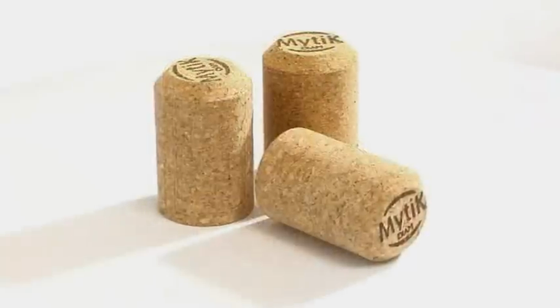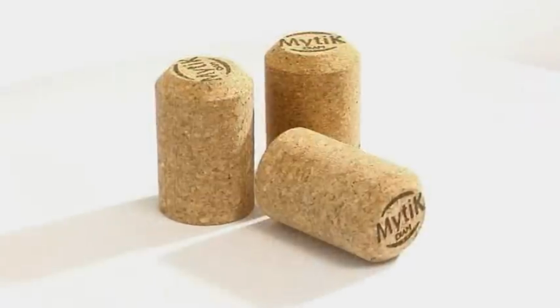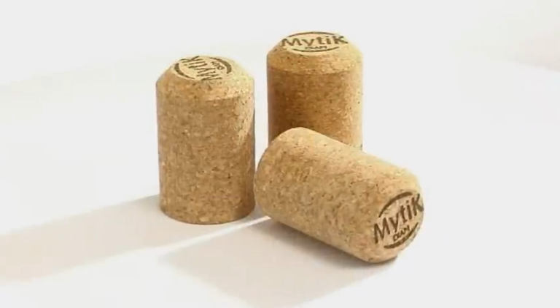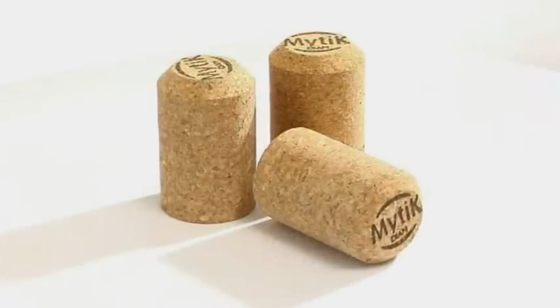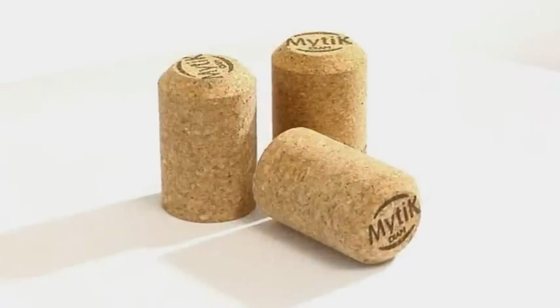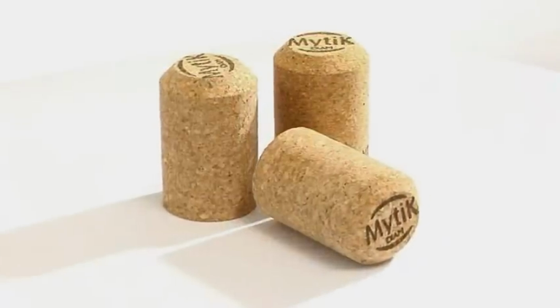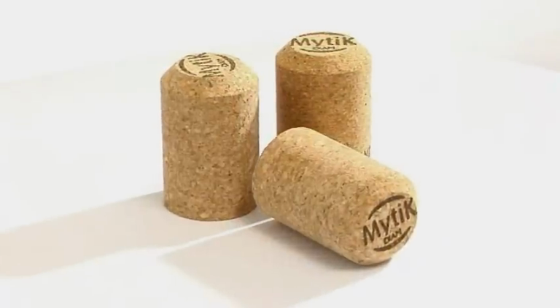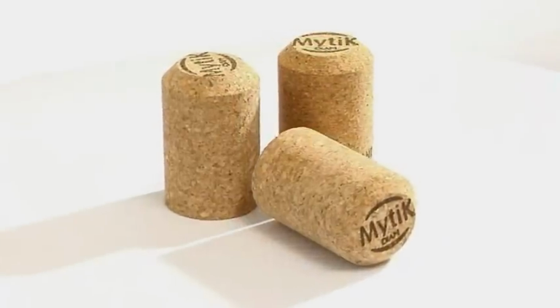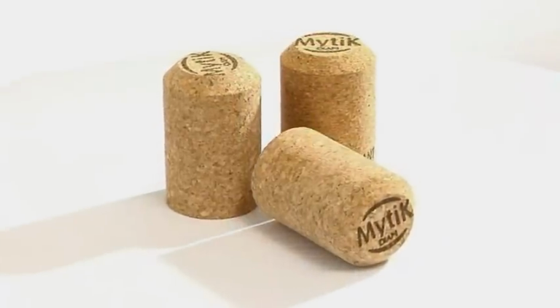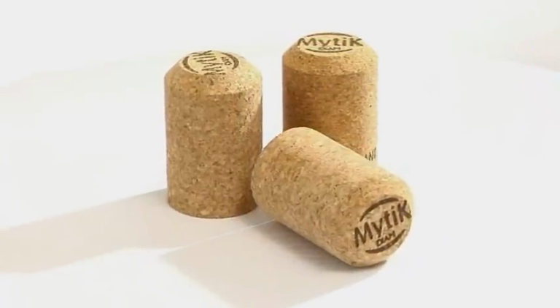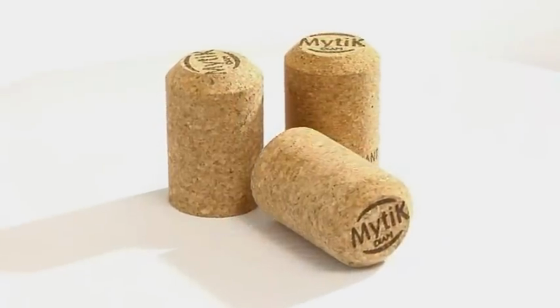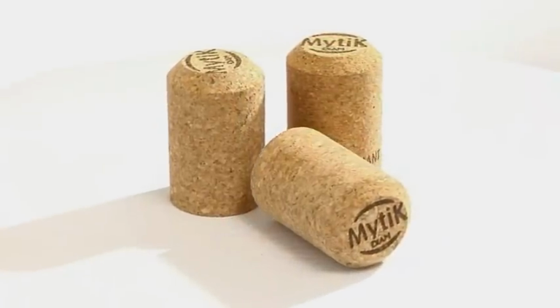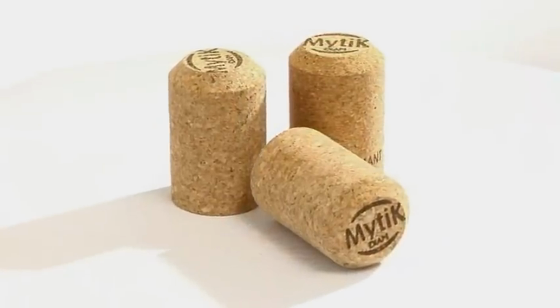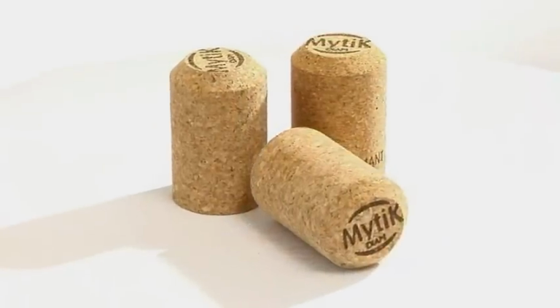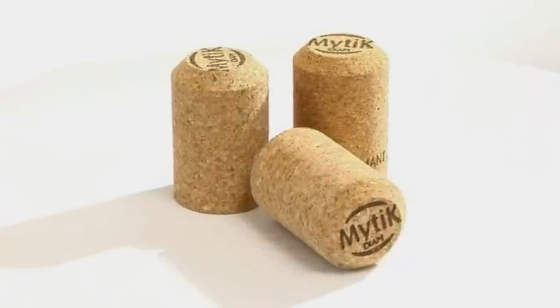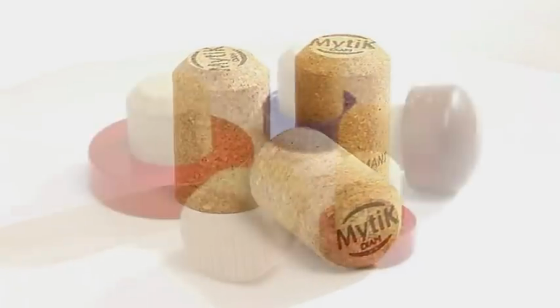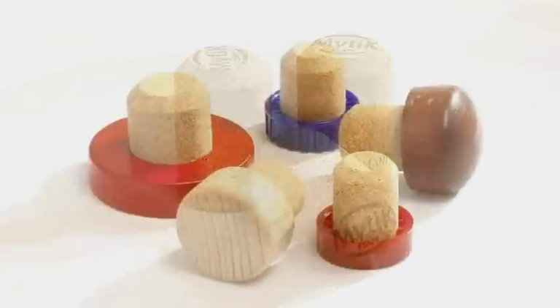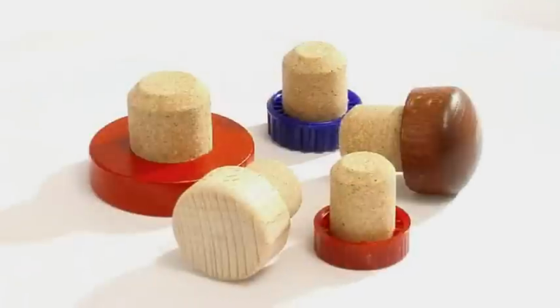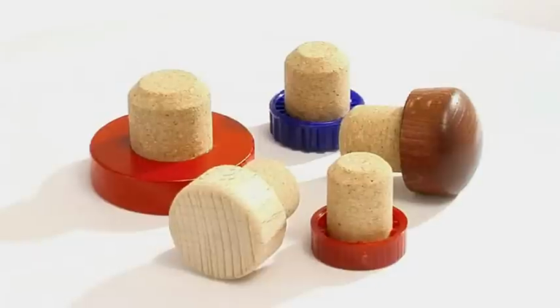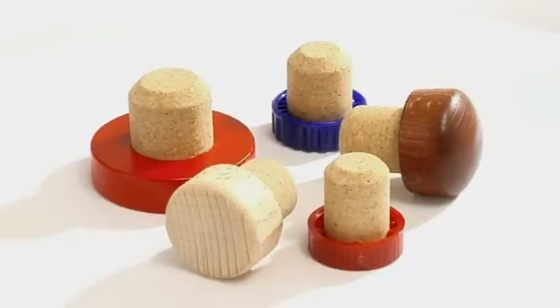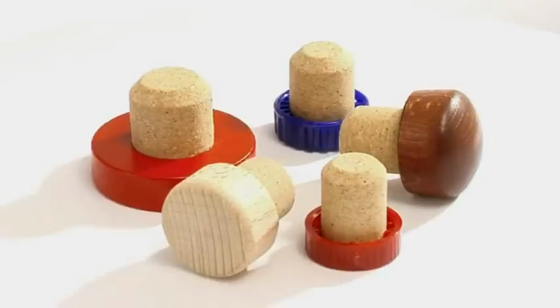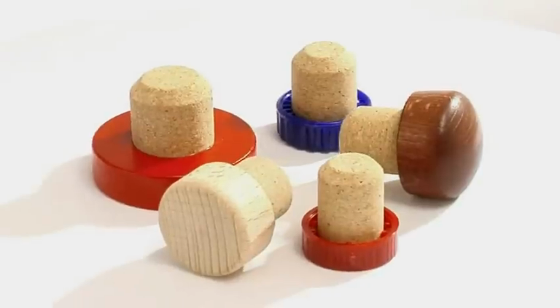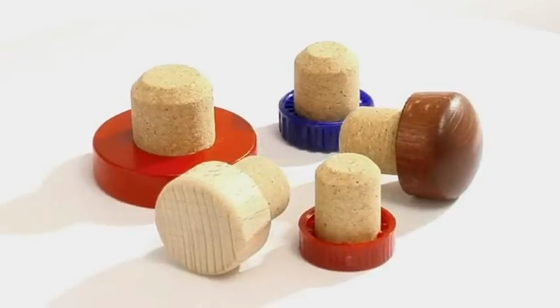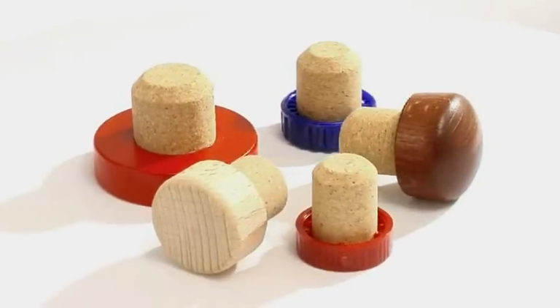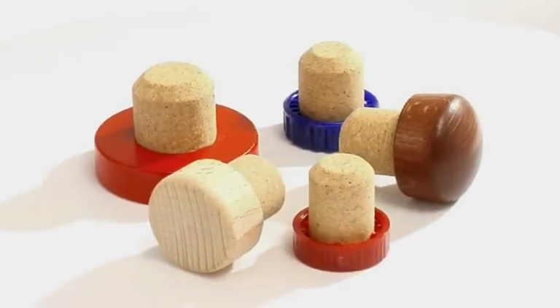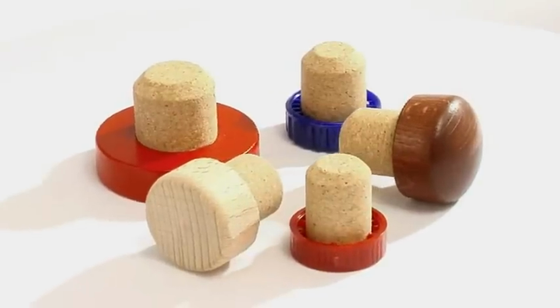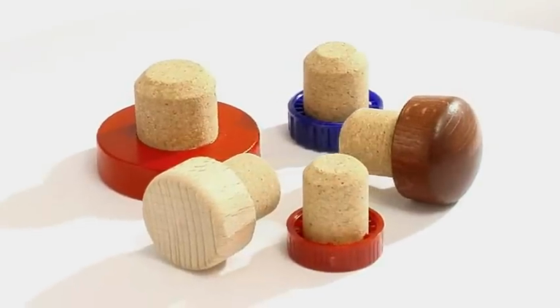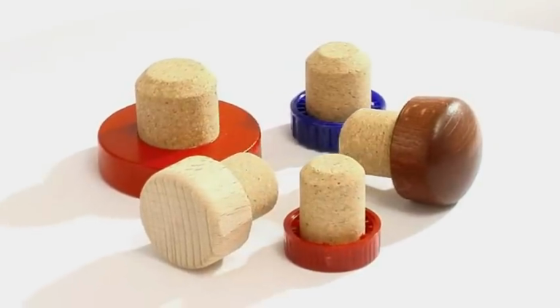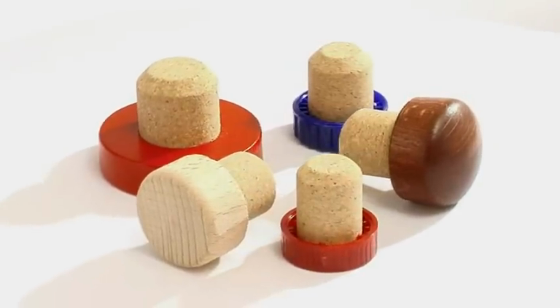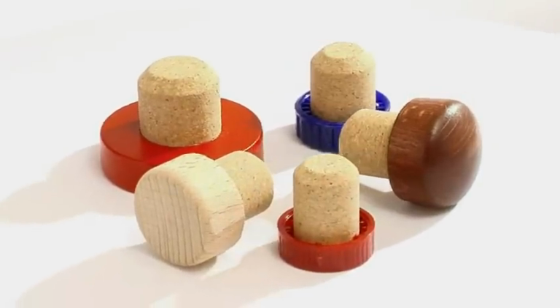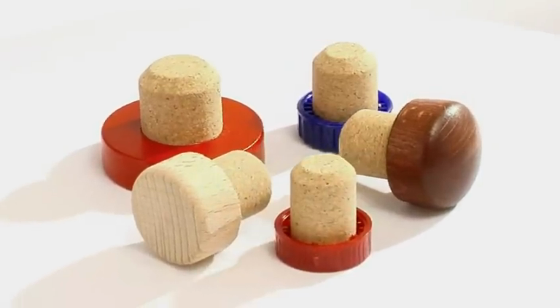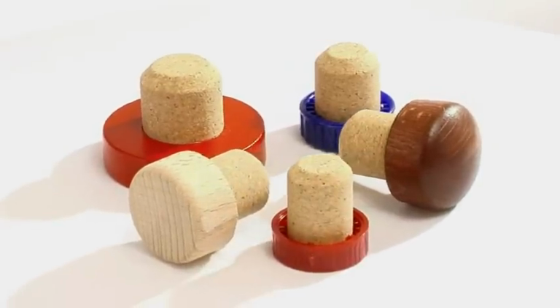The exclusive DIAM range offers DIAM for still wines, Mythic DIAM for champagnes and sparkling wines, and Top DIAM for spirits, and DIAM Beer for premium beers.